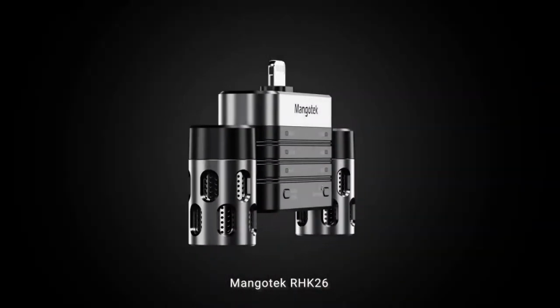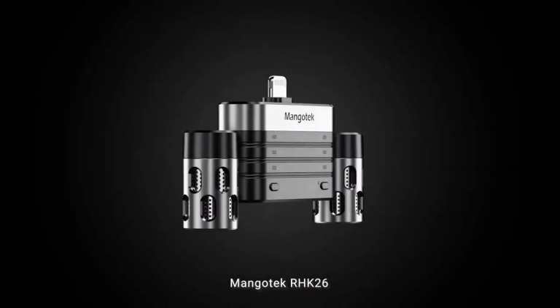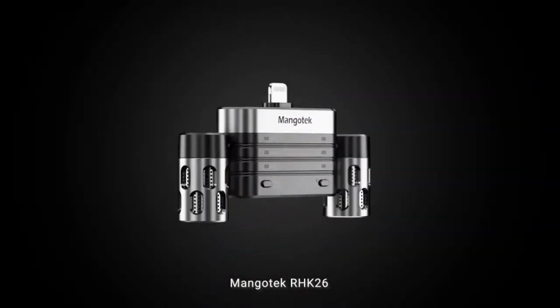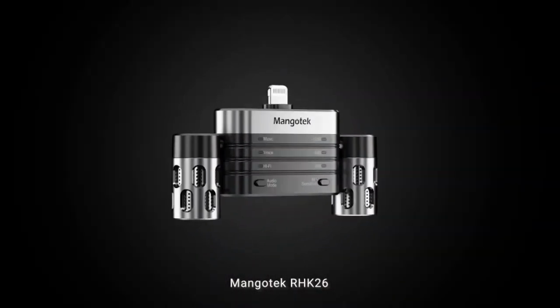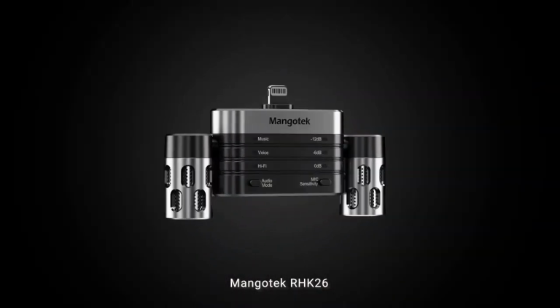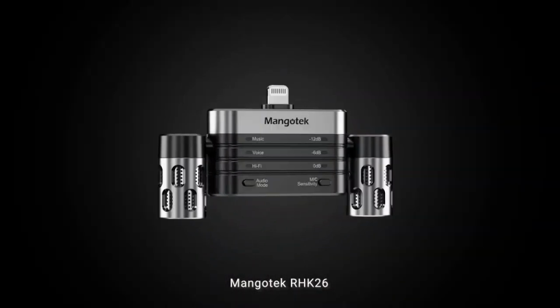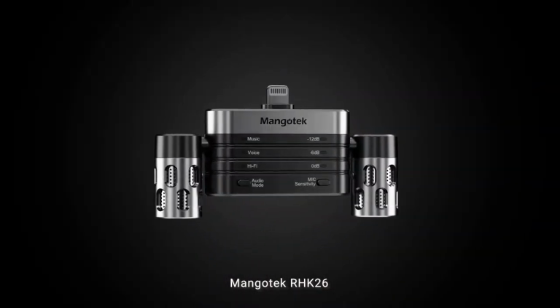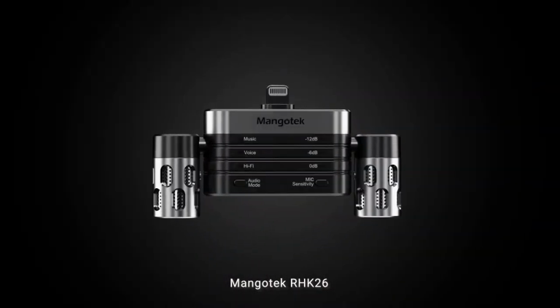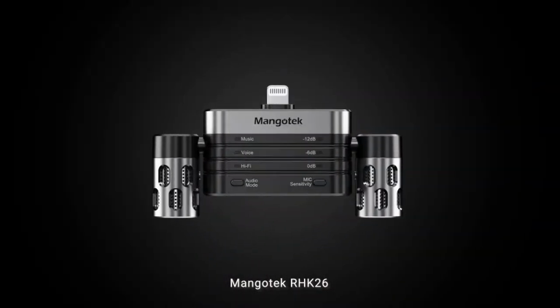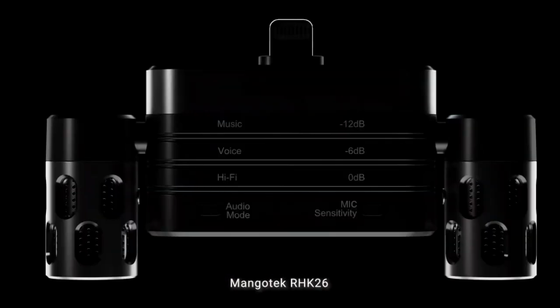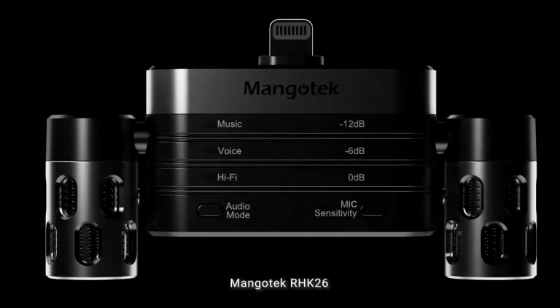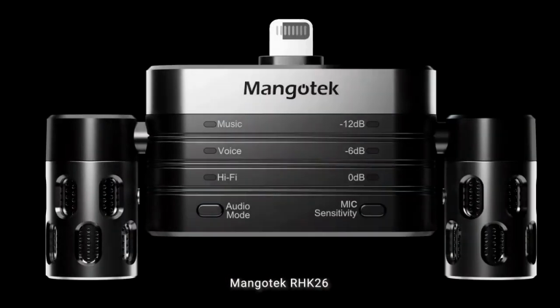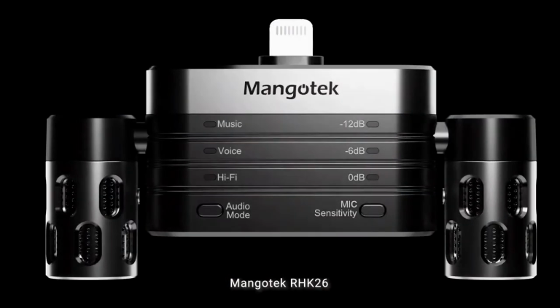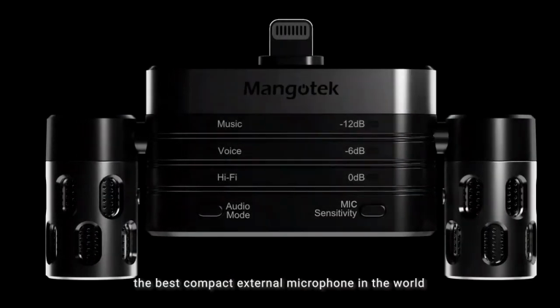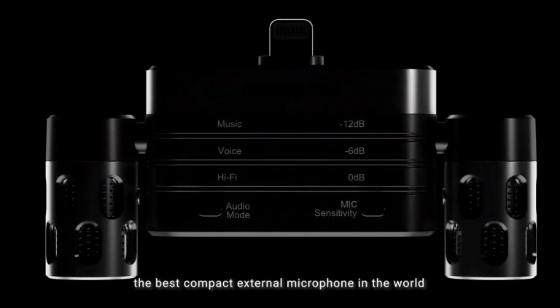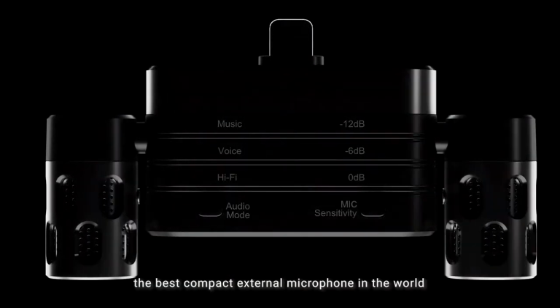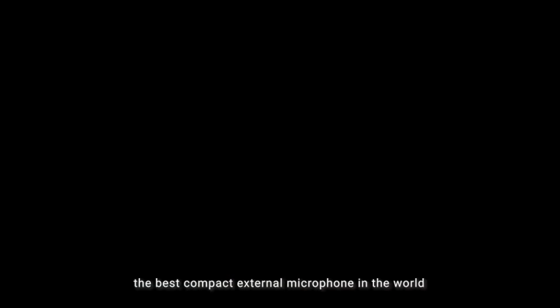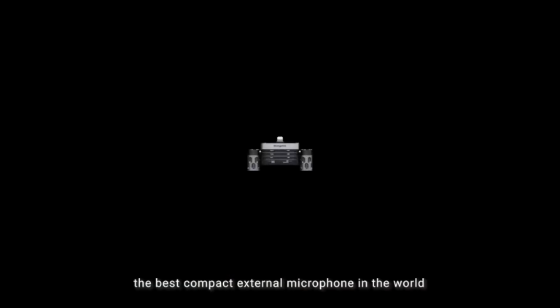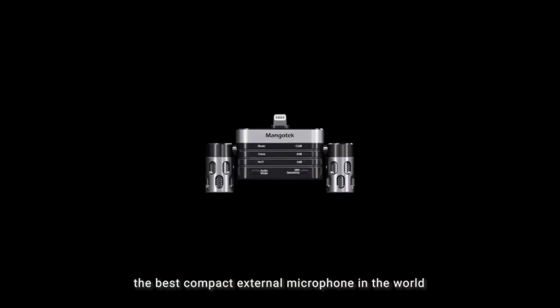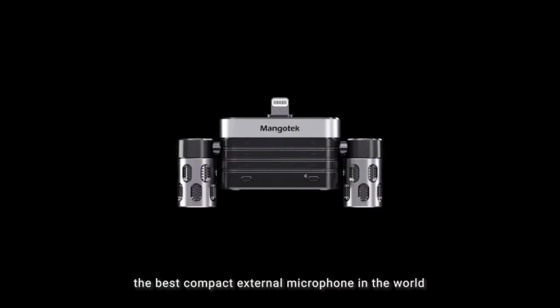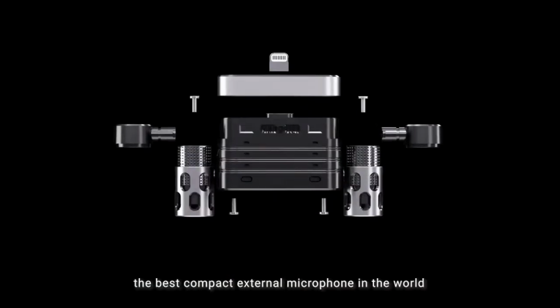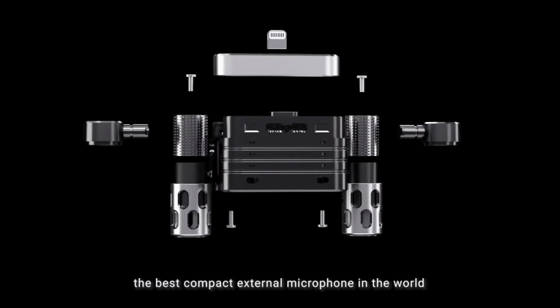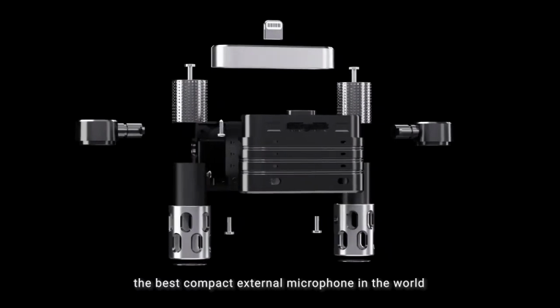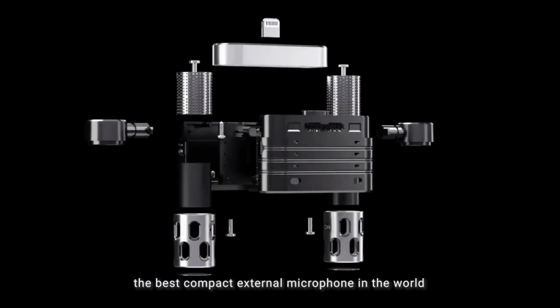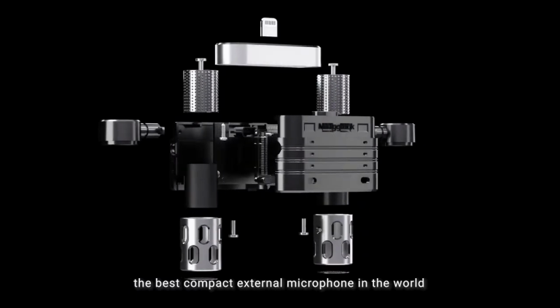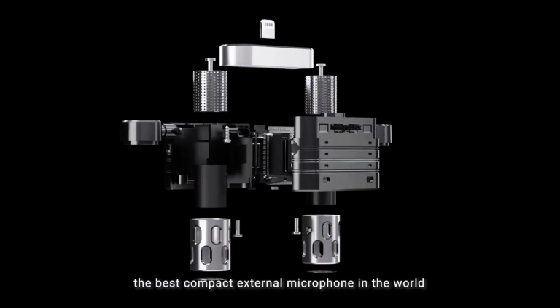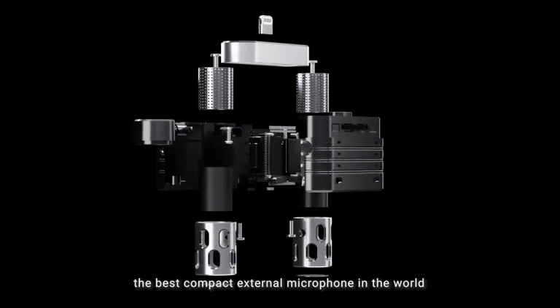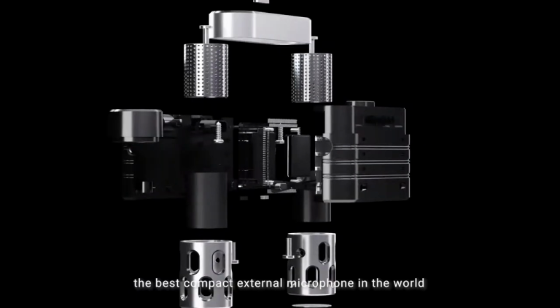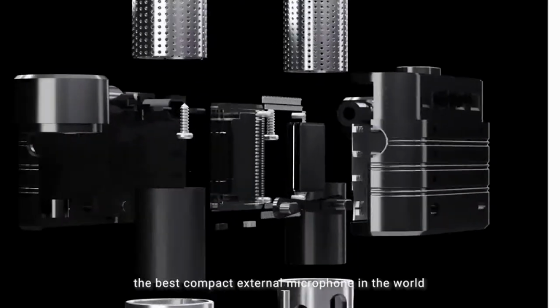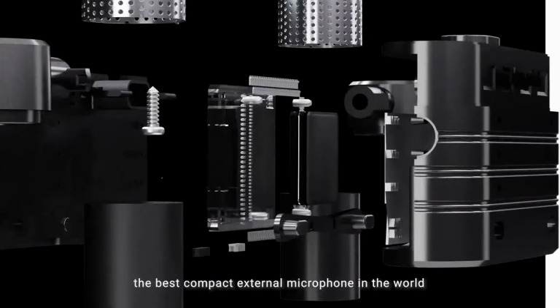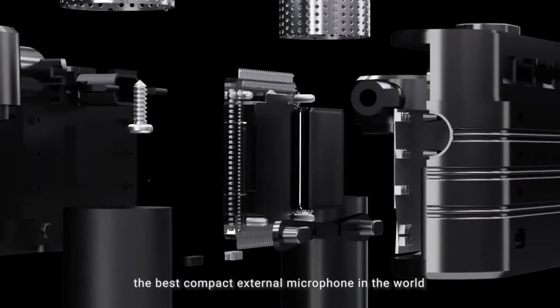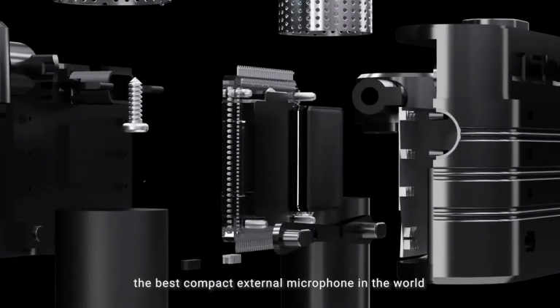Mangotech RHK26 — the best compact external microphone in the world. Your outstanding audio gear for the sound that matters.